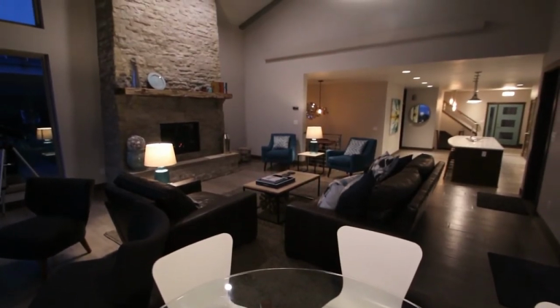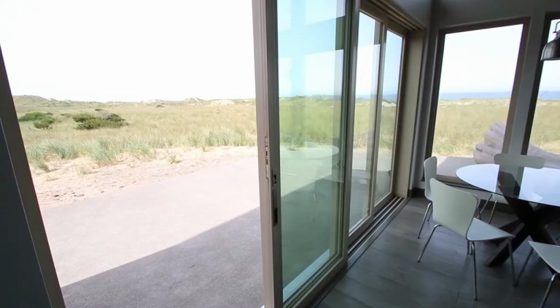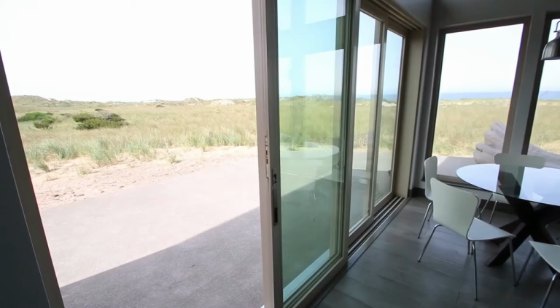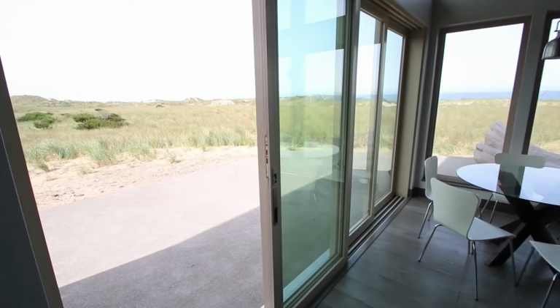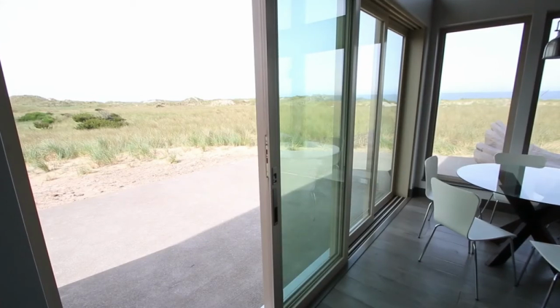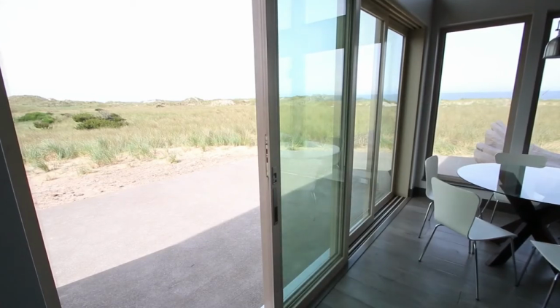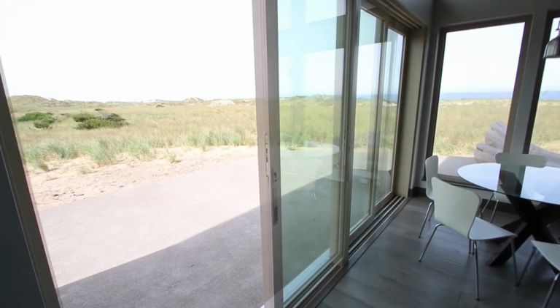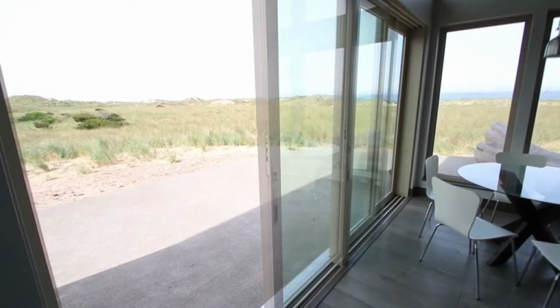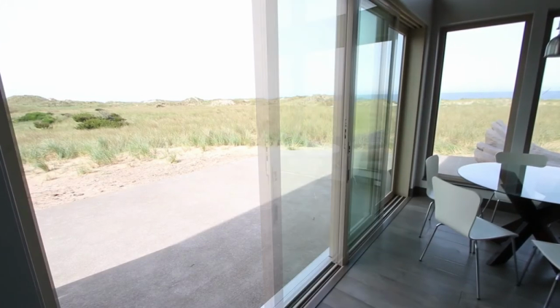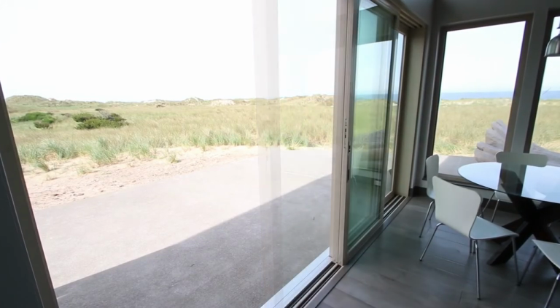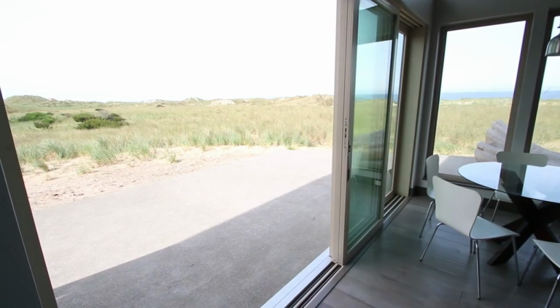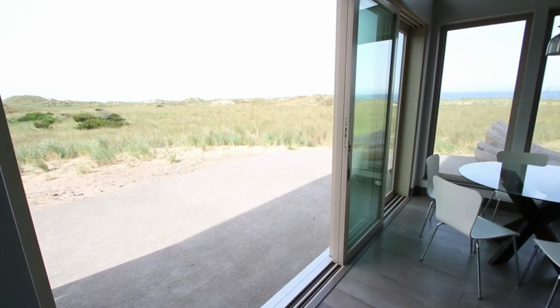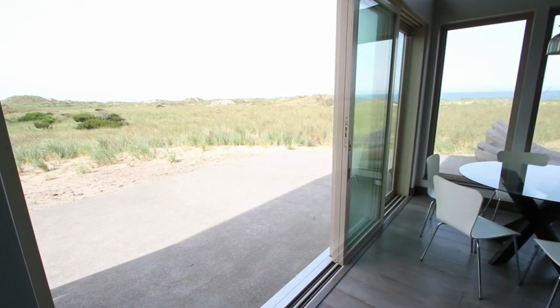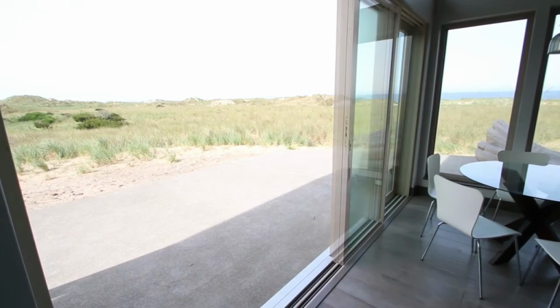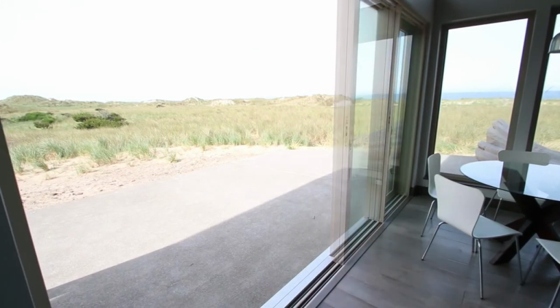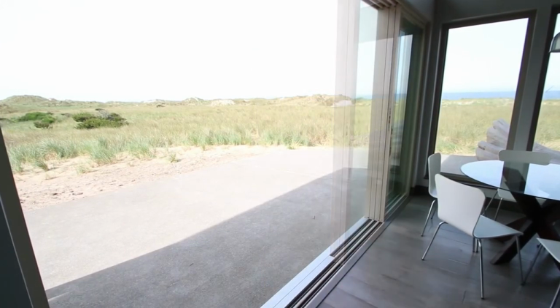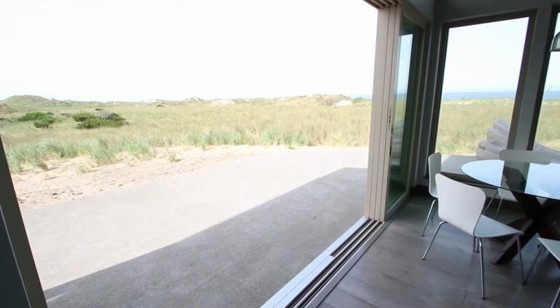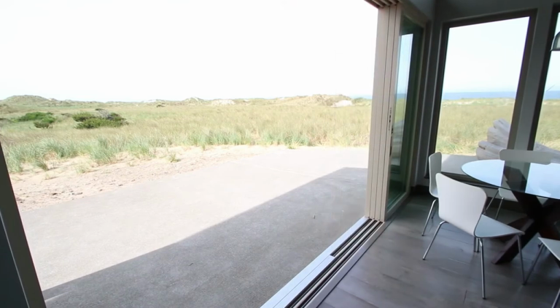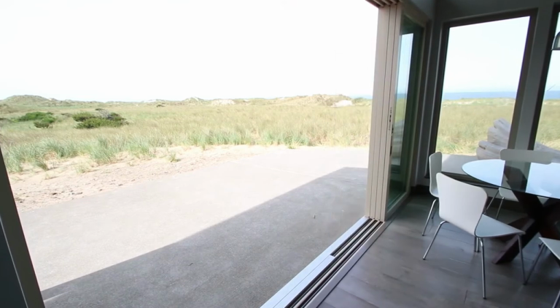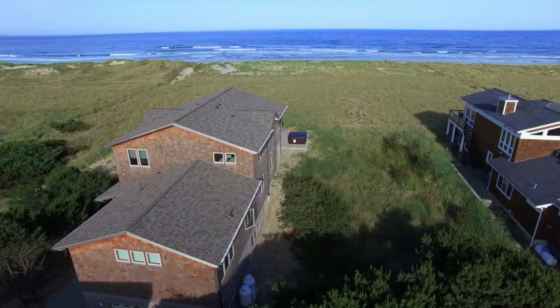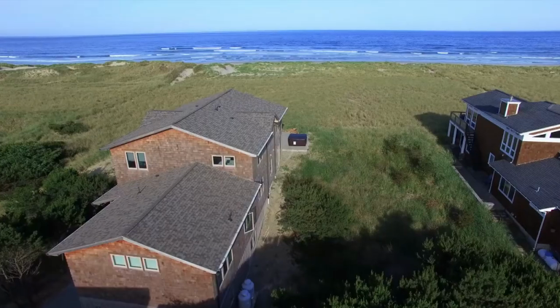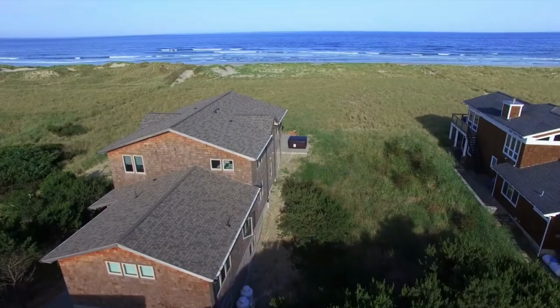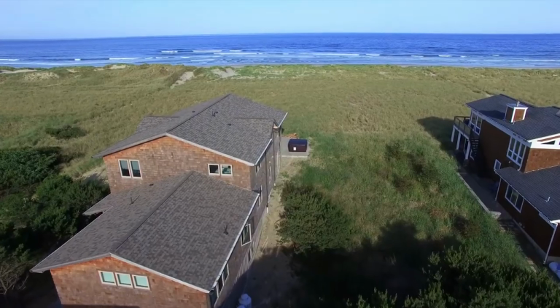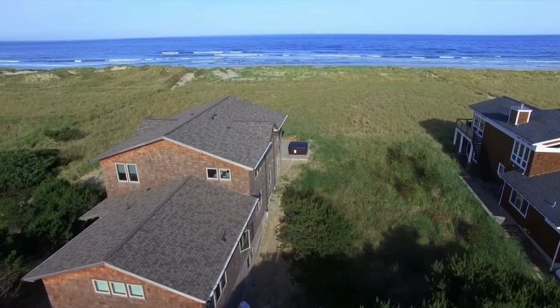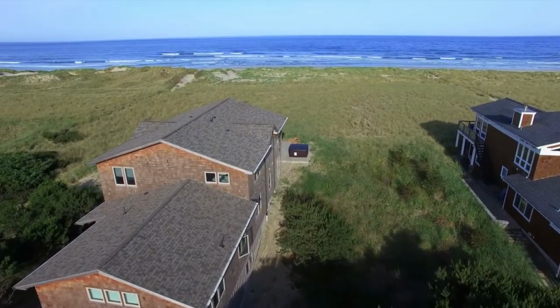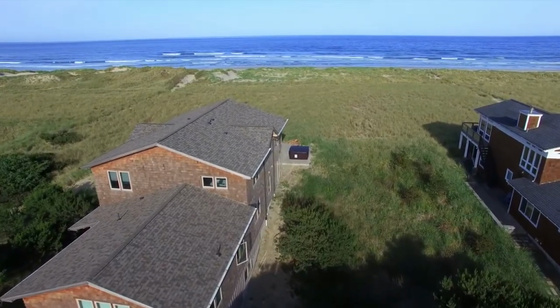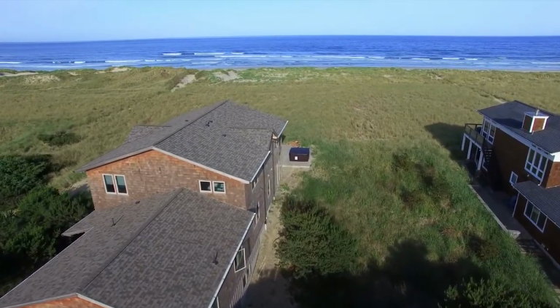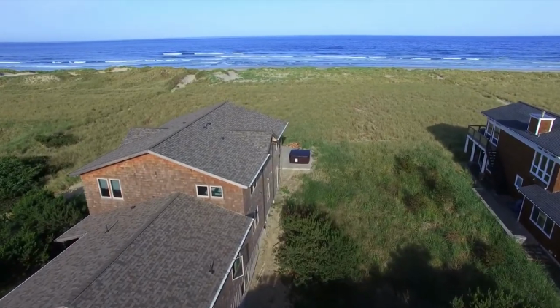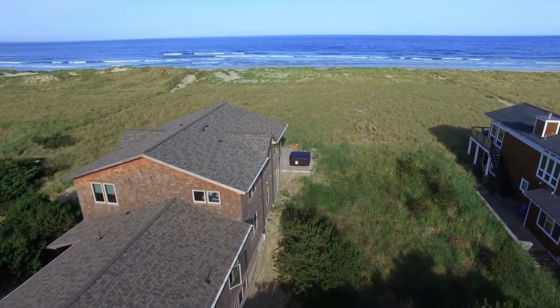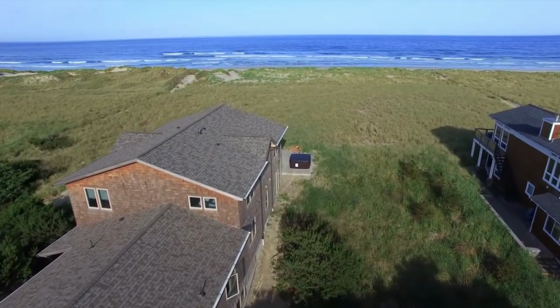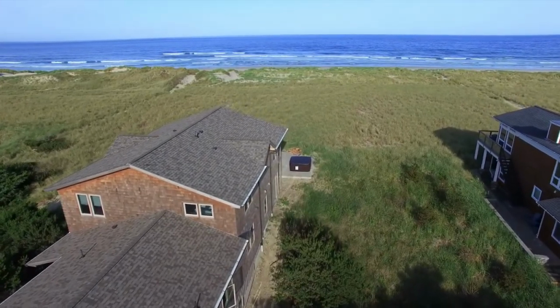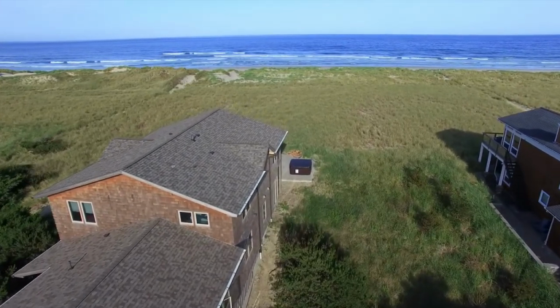Outside we've got a seven-person hot tub on a giant 800 square foot outdoor concrete patio with a fire pit.